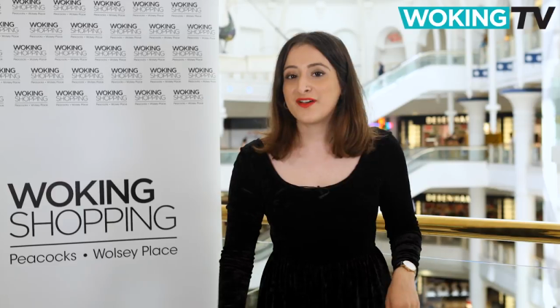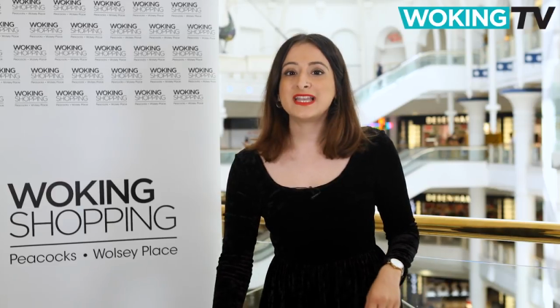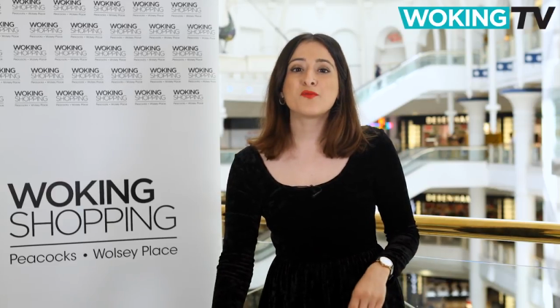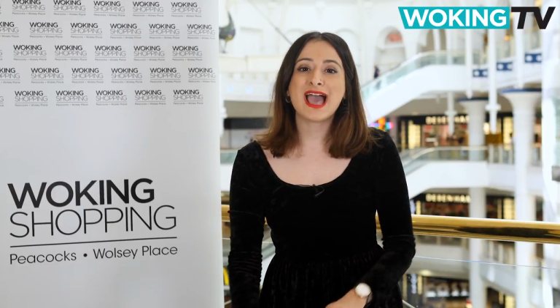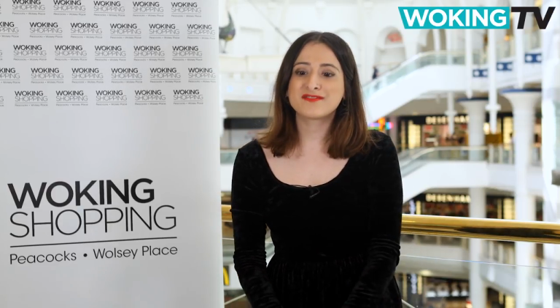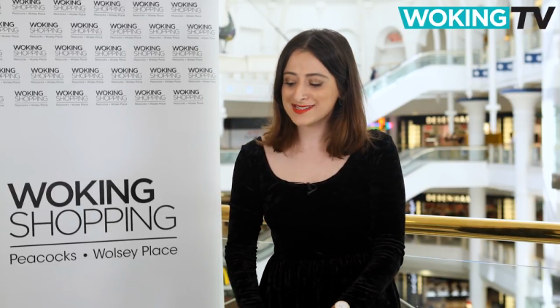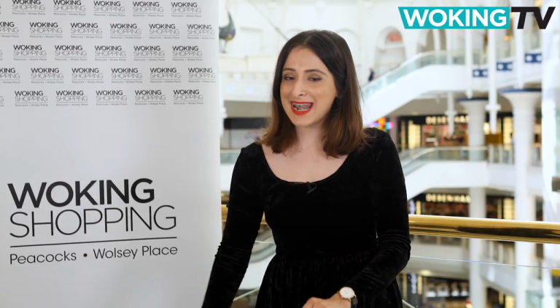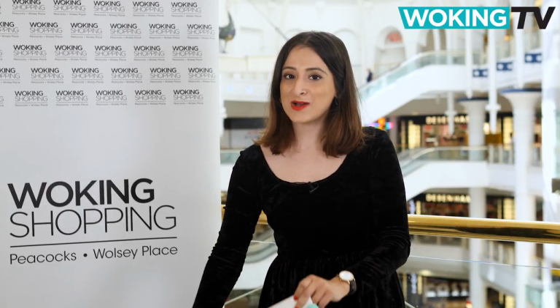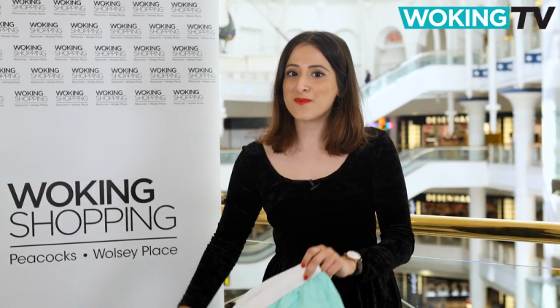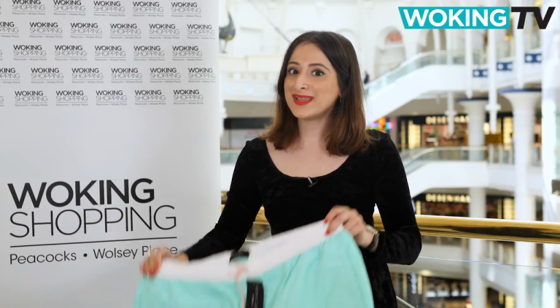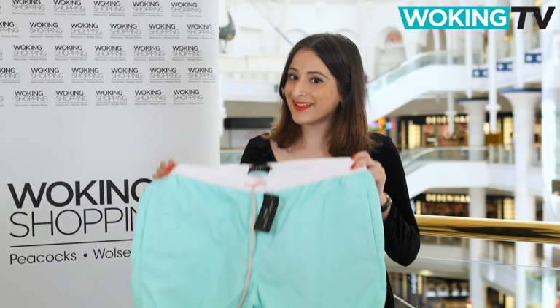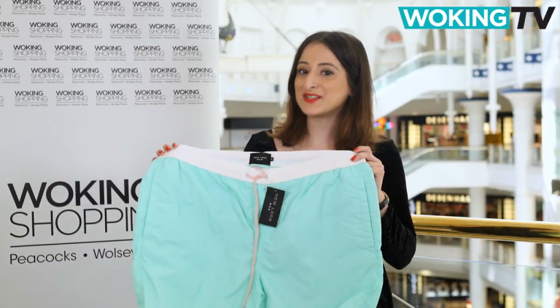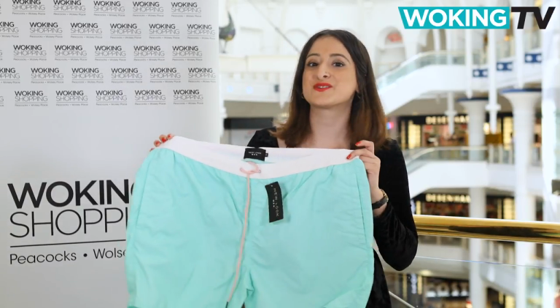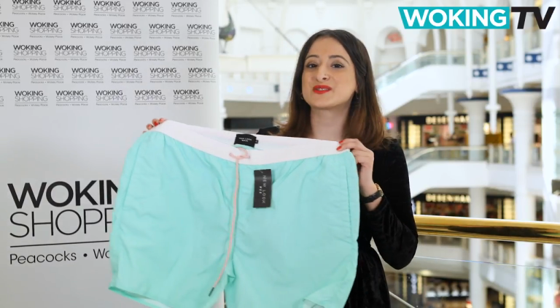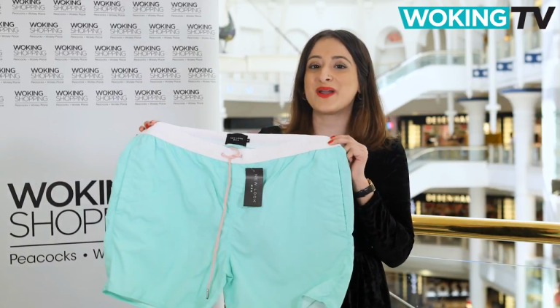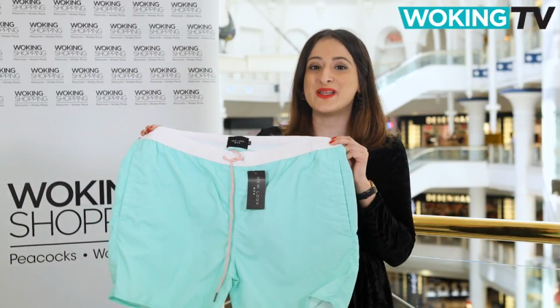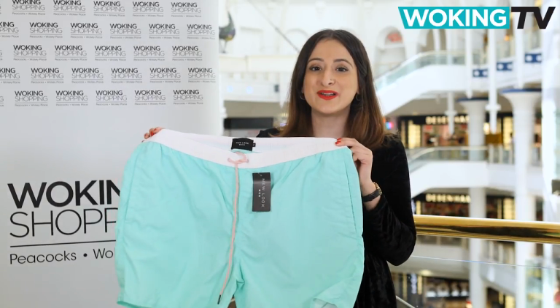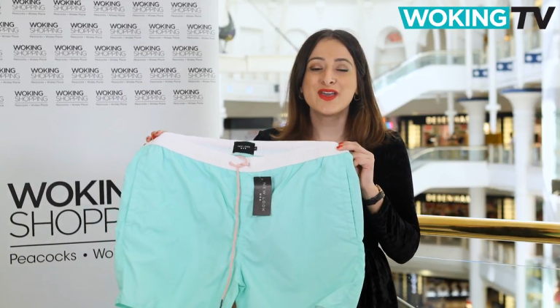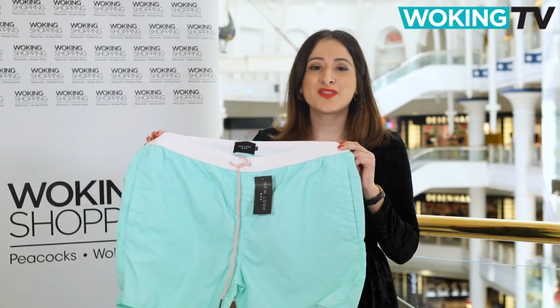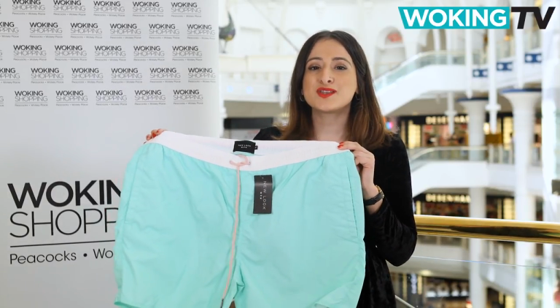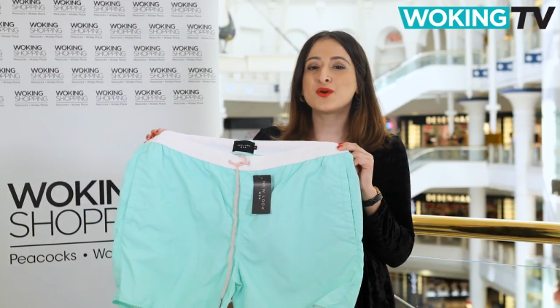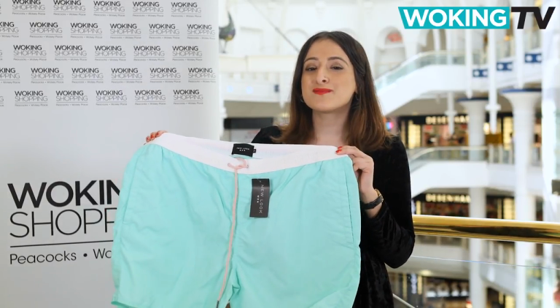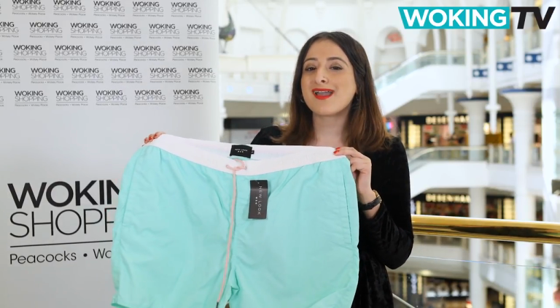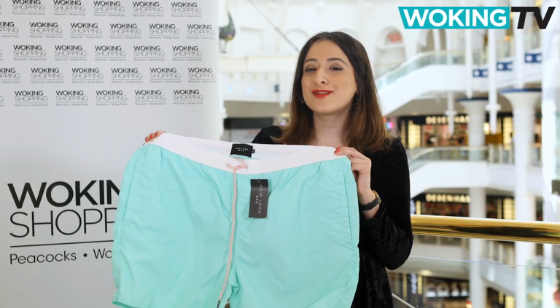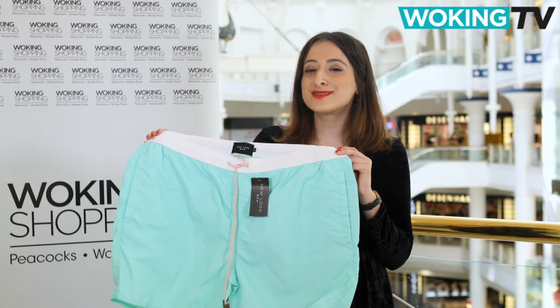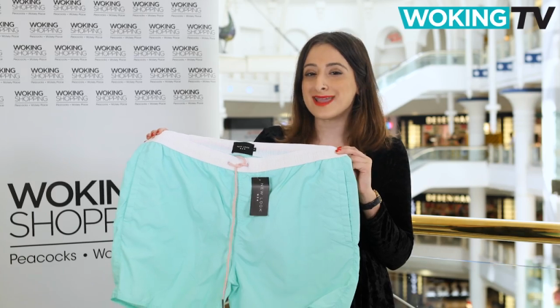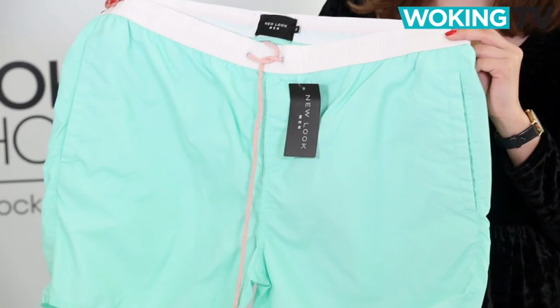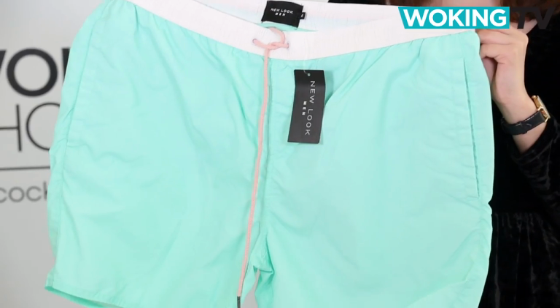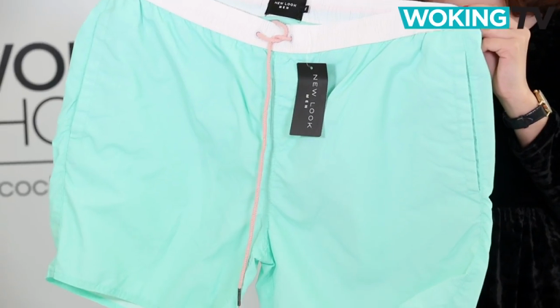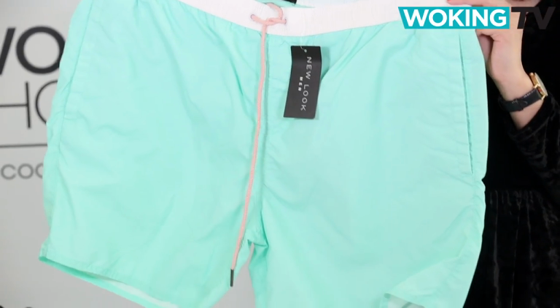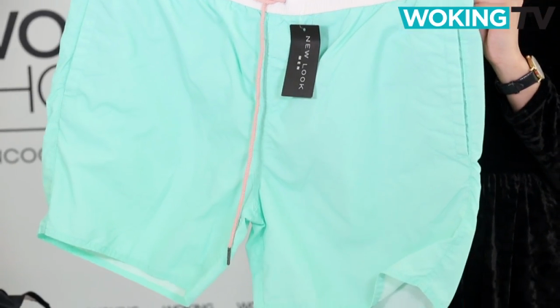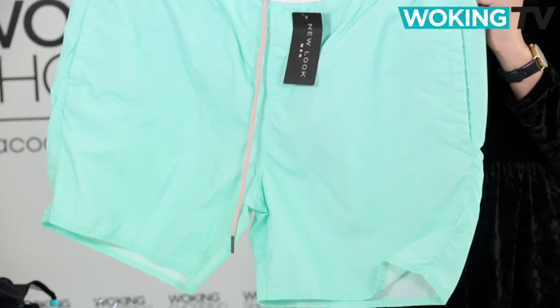Finally, we have these loud mint coloured shorts by New Look for those who want to make a real statement on the beach this summer.